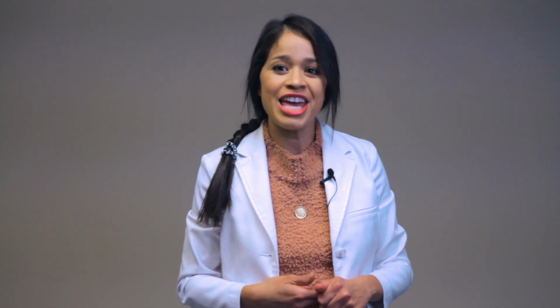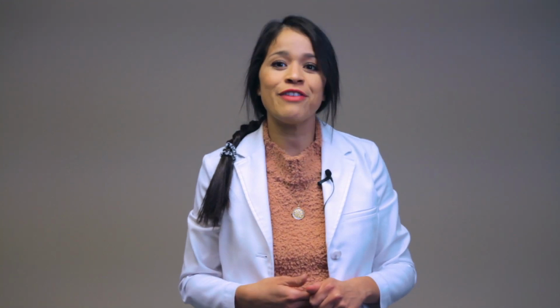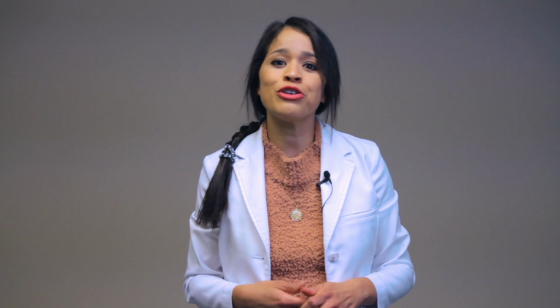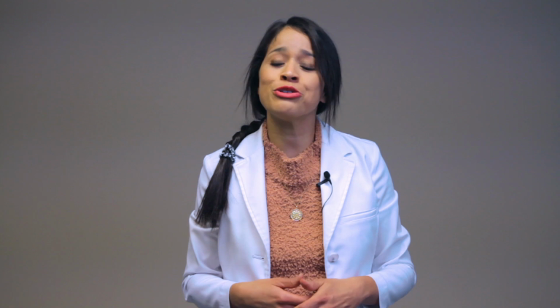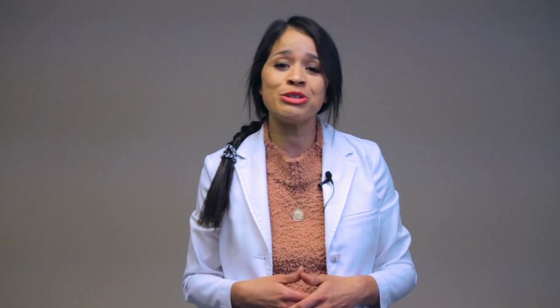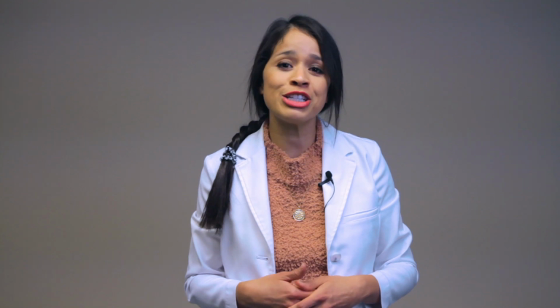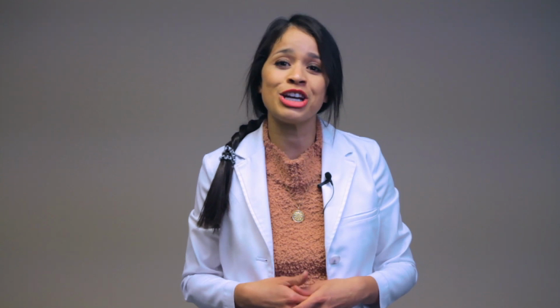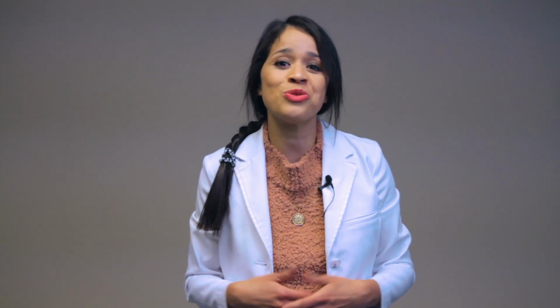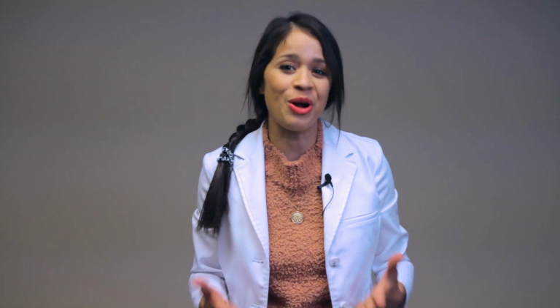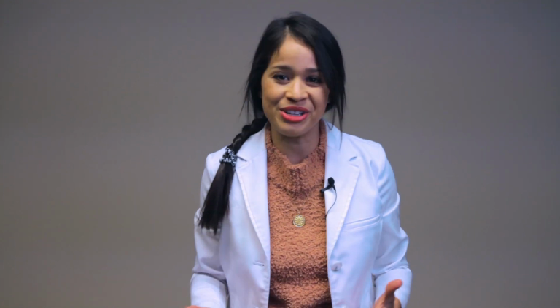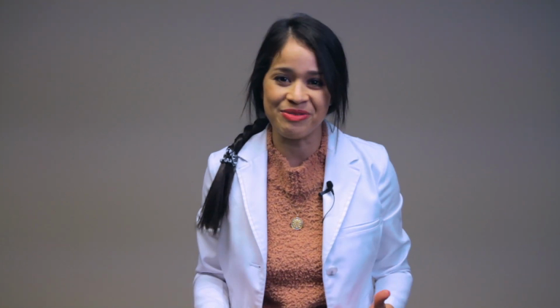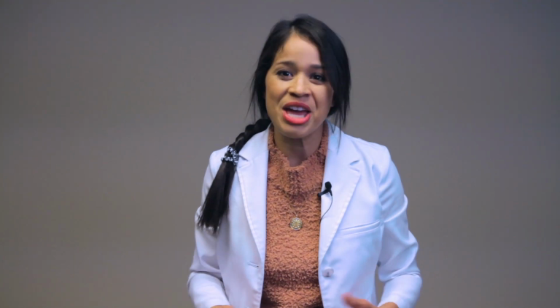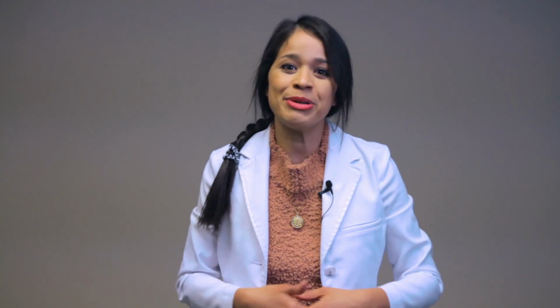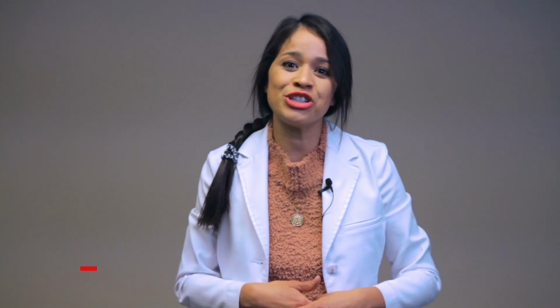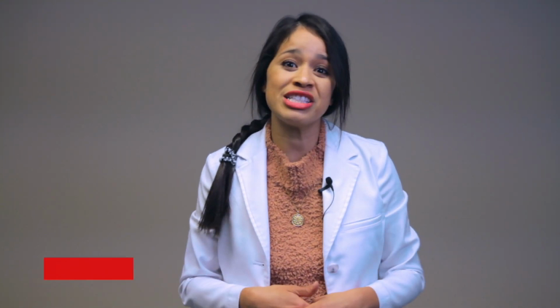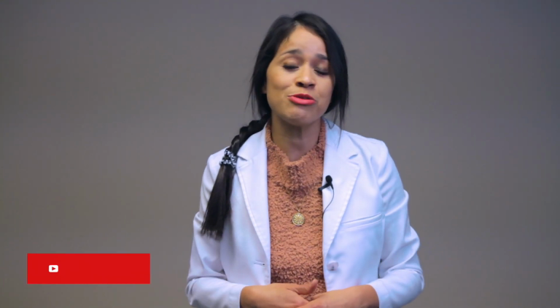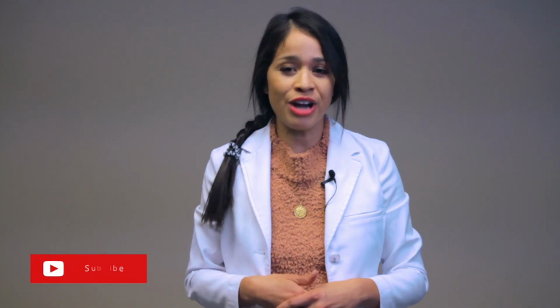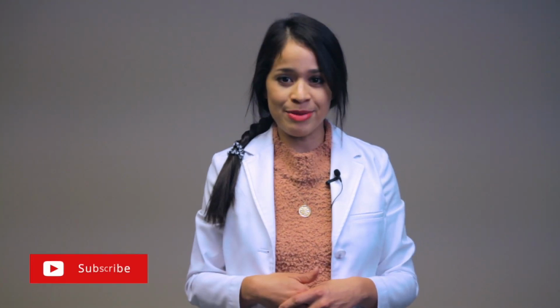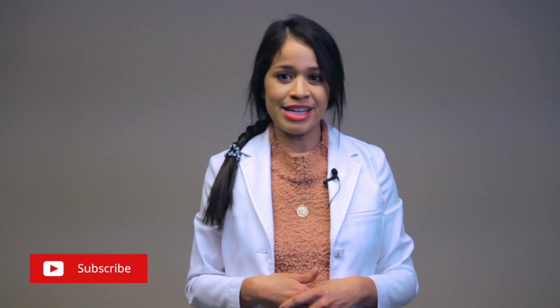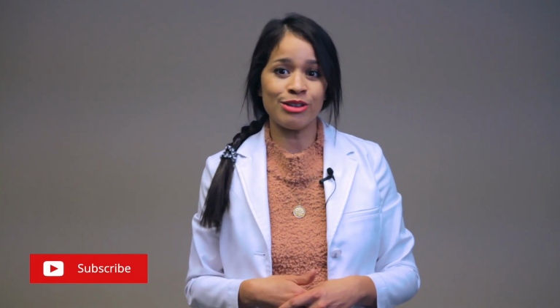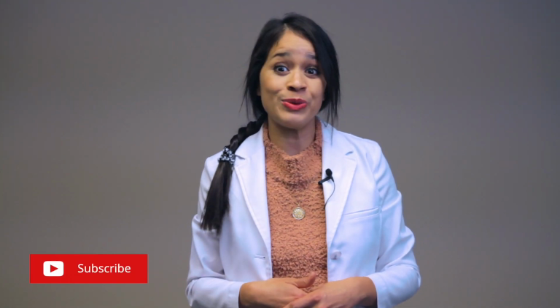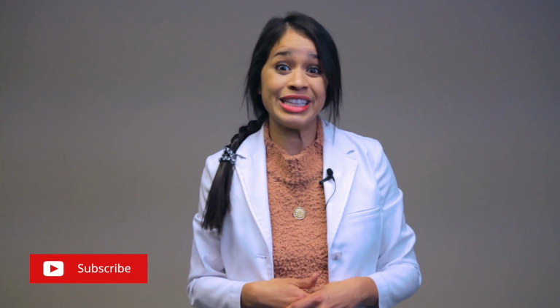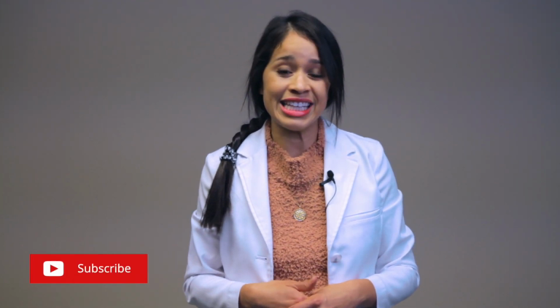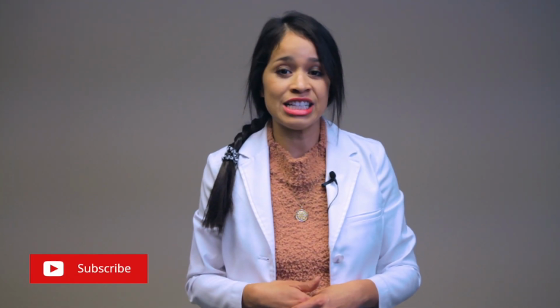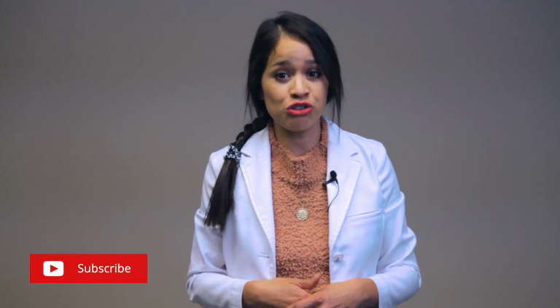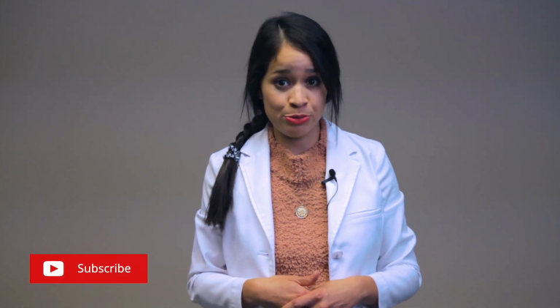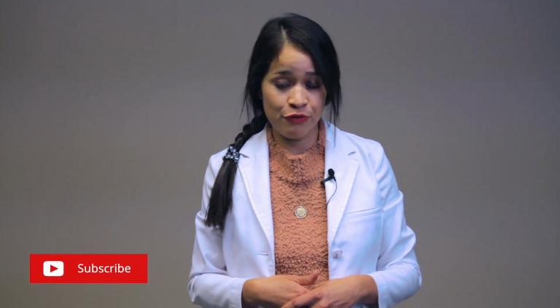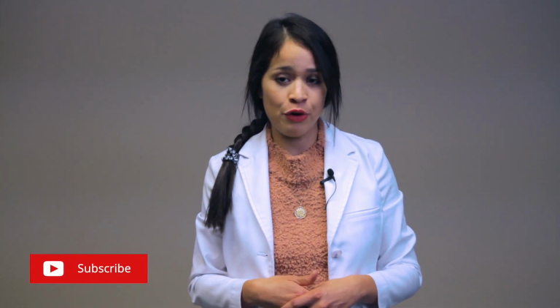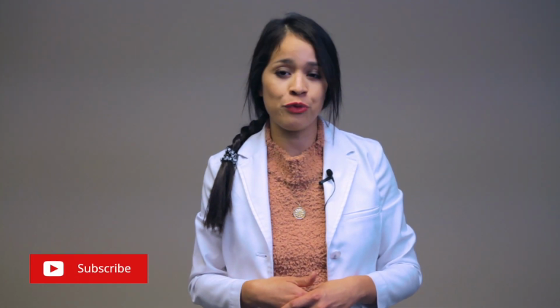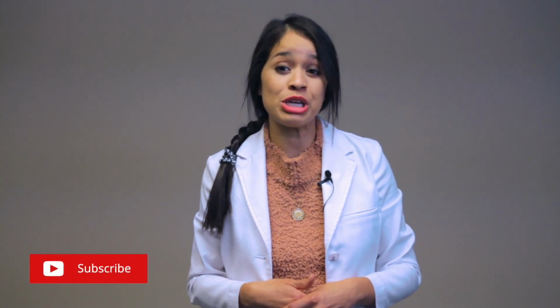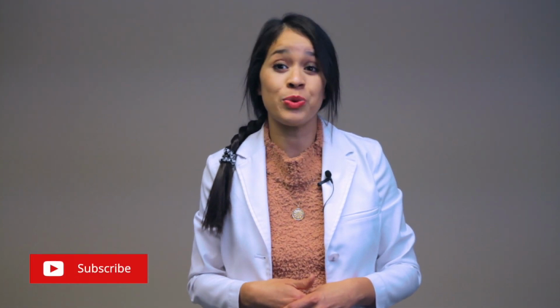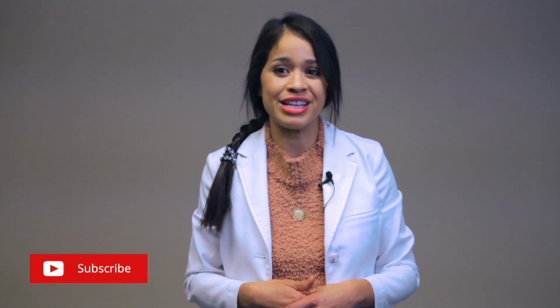If you're new to my channel, welcome! Be sure to subscribe, and there's a download link in the description for a free quiz.